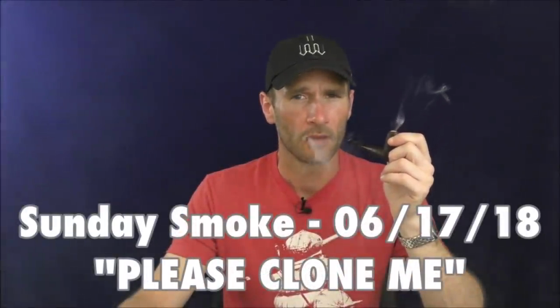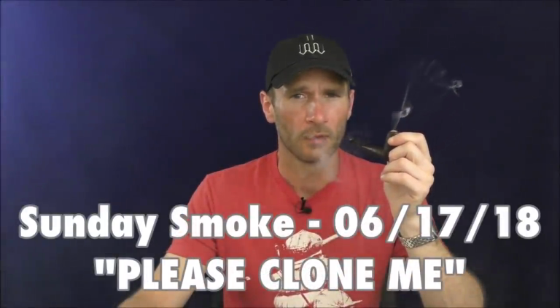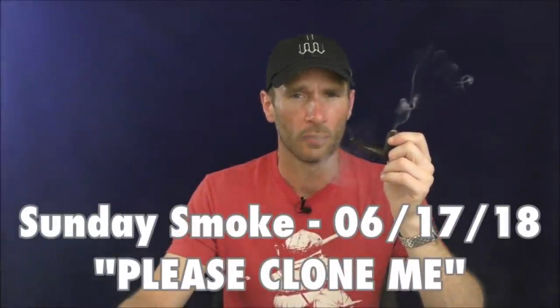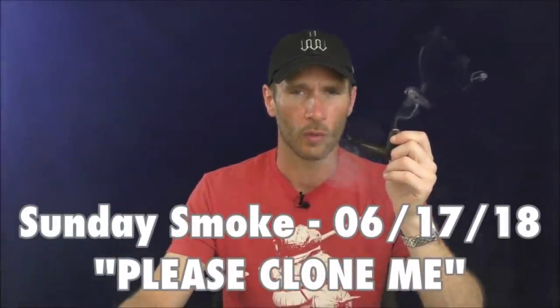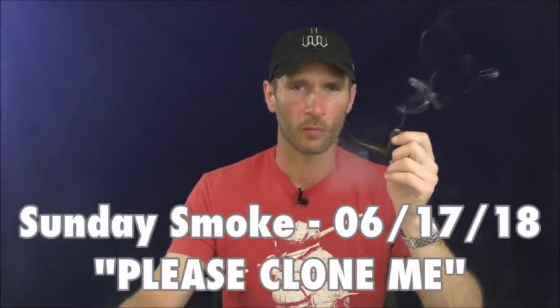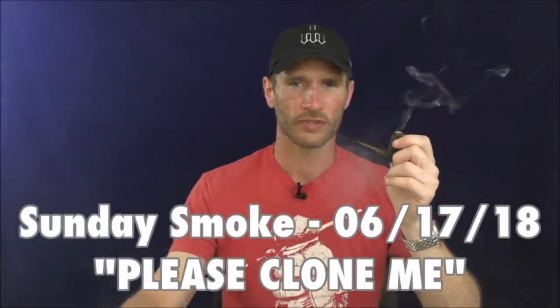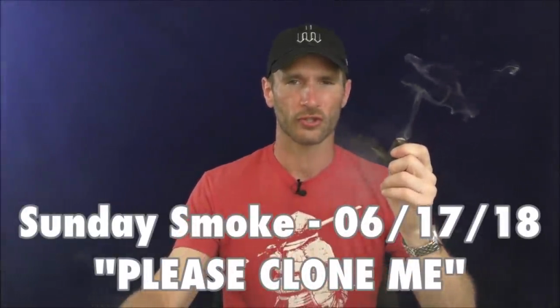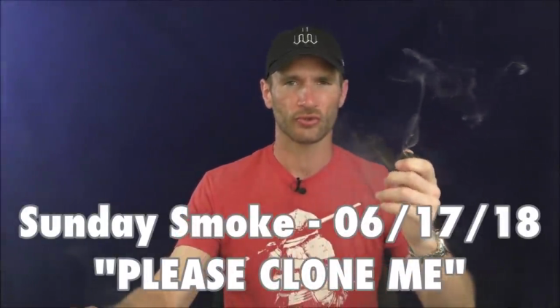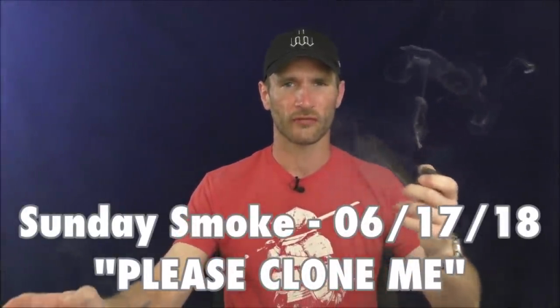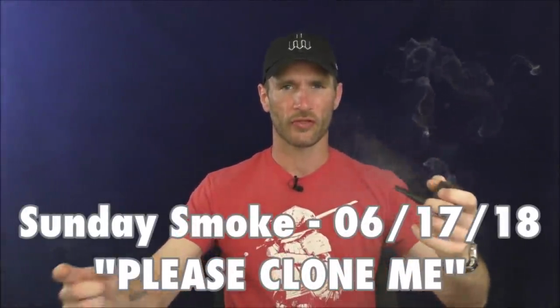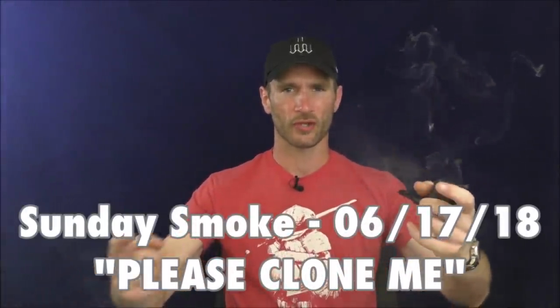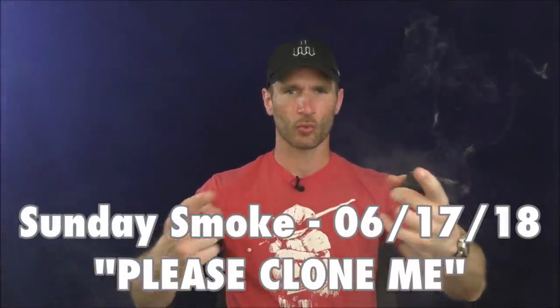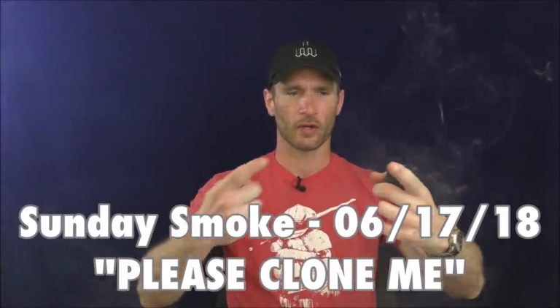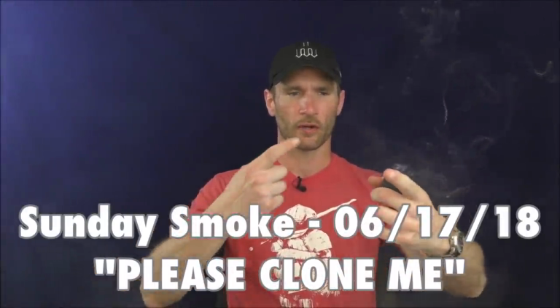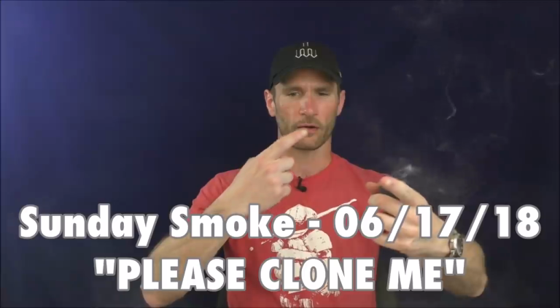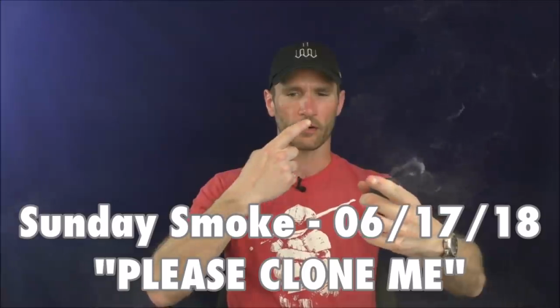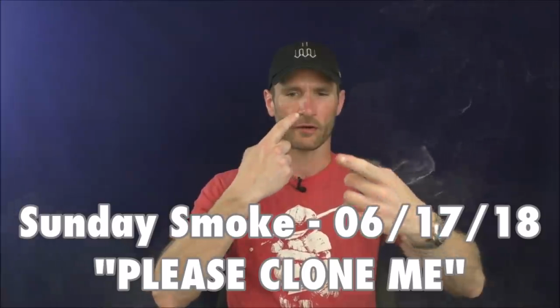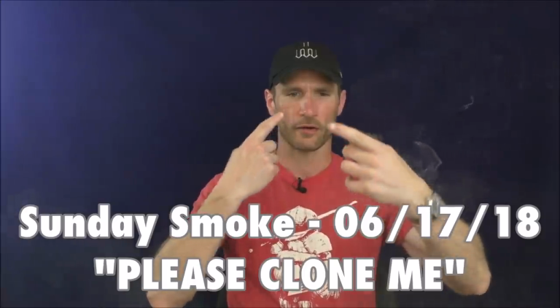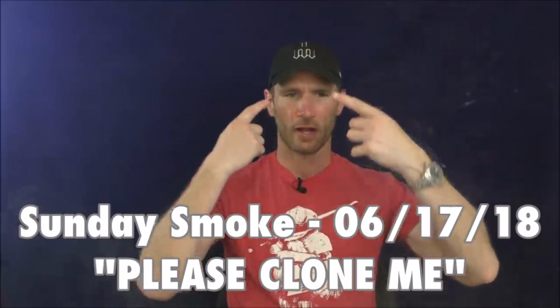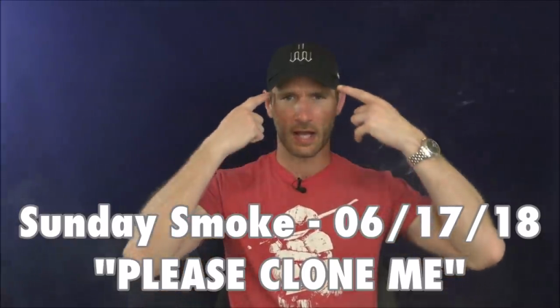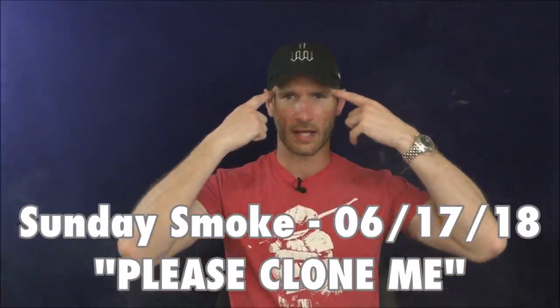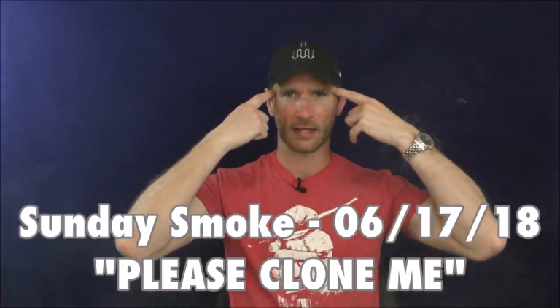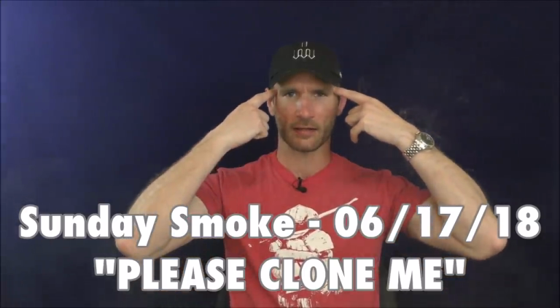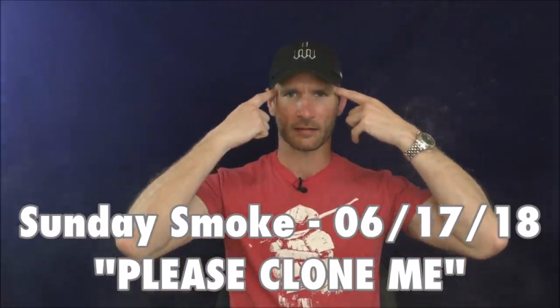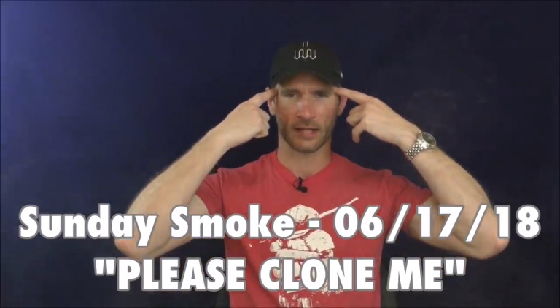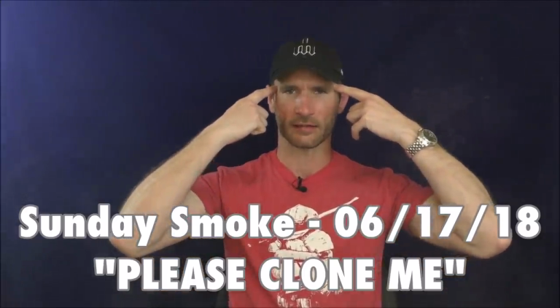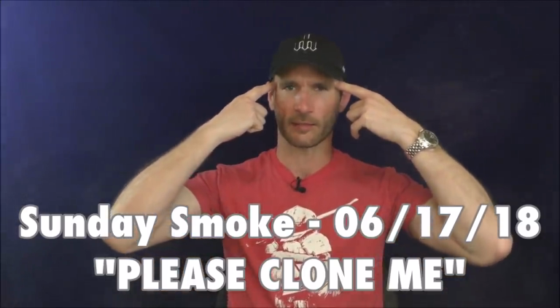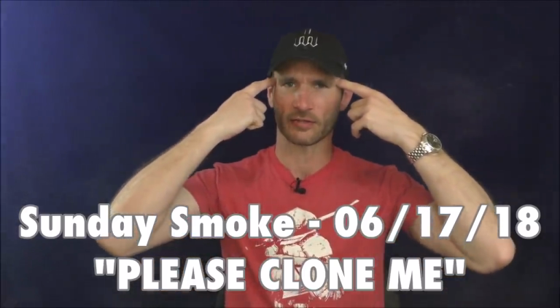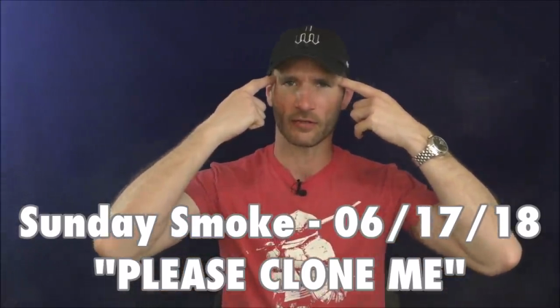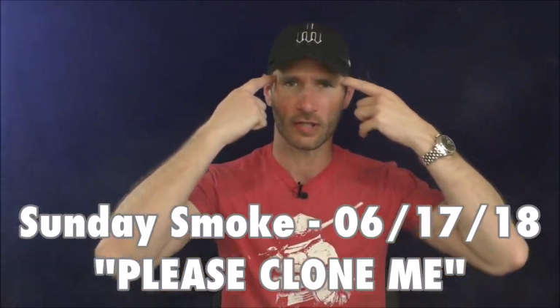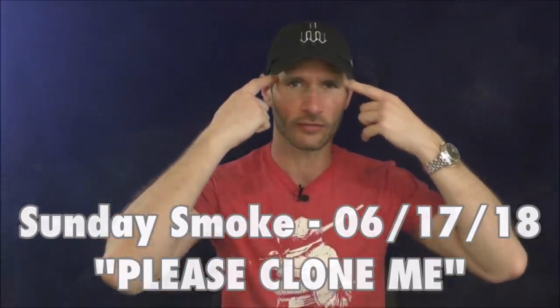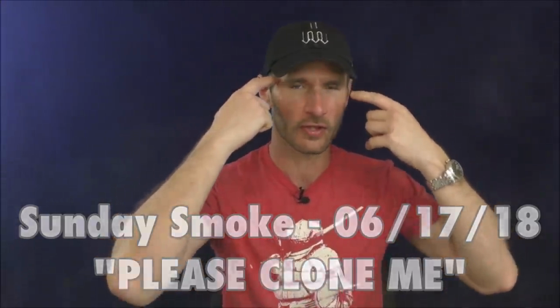Hello, welcome once again to Stuff and Things where I like to talk about stuff and occasionally things.